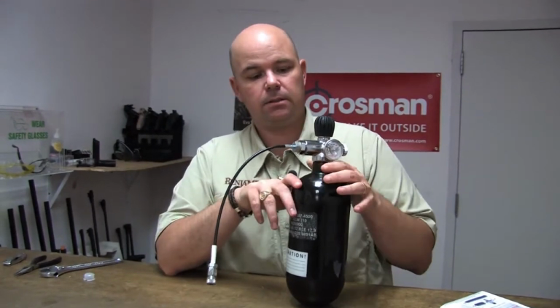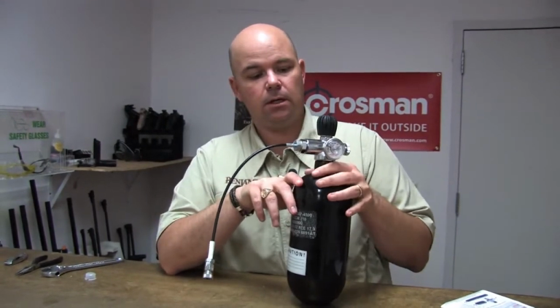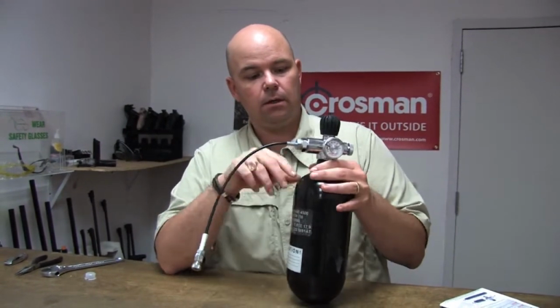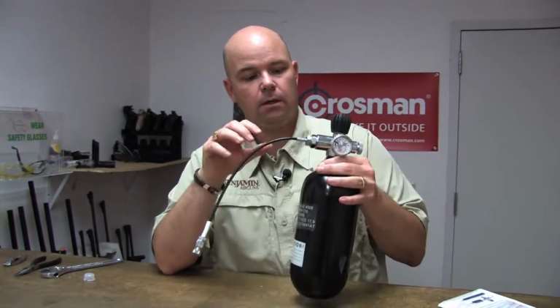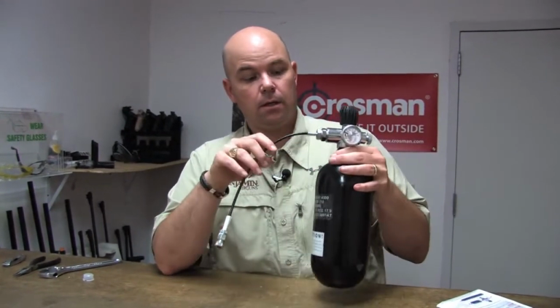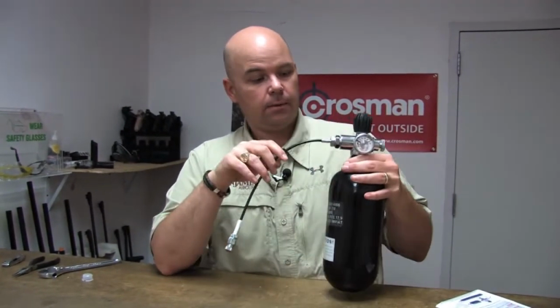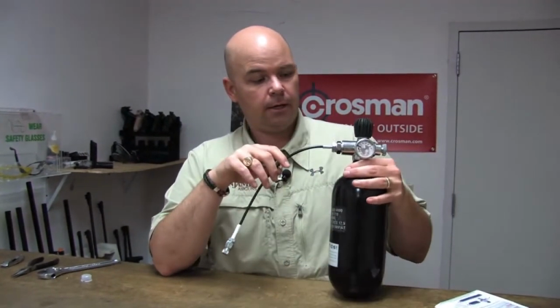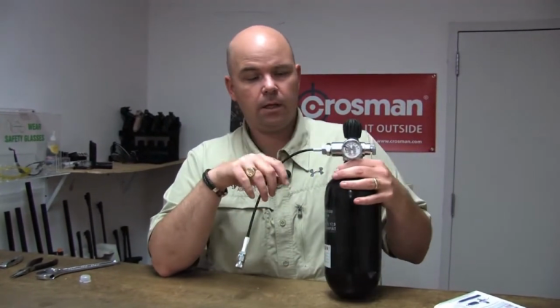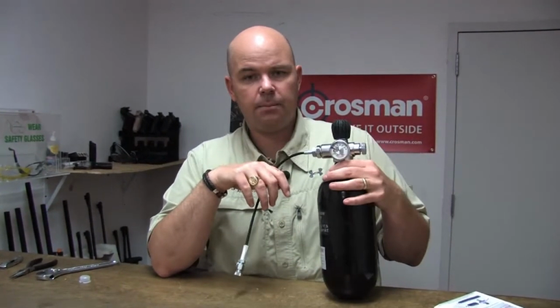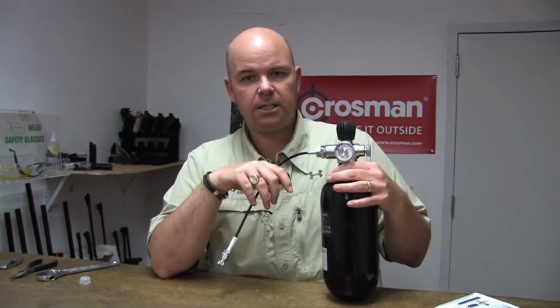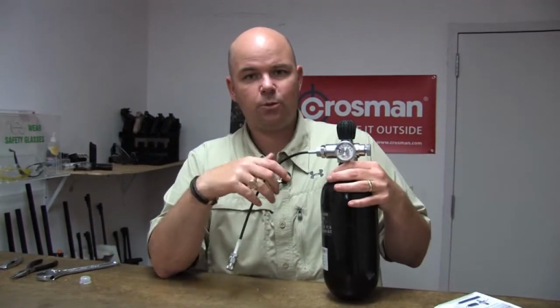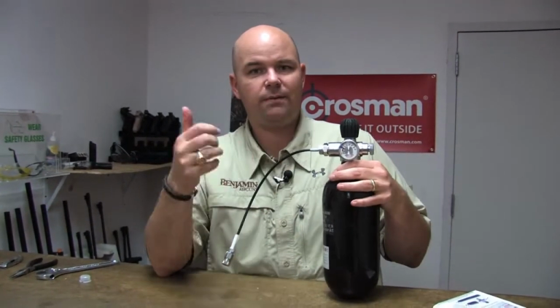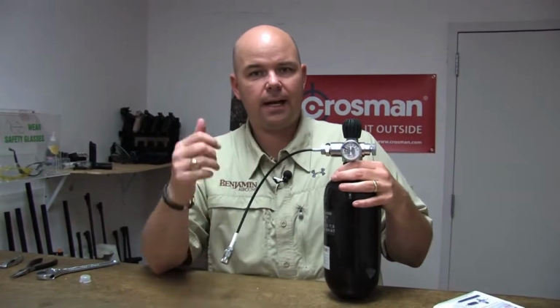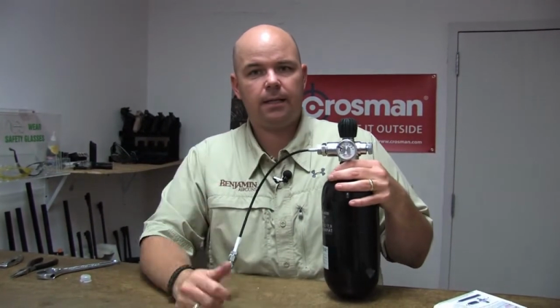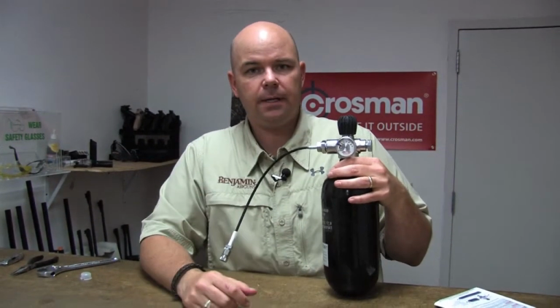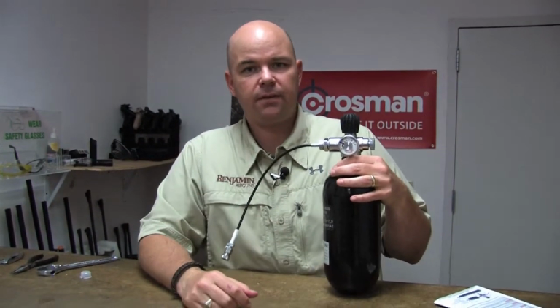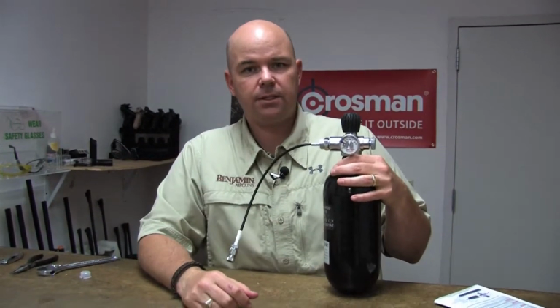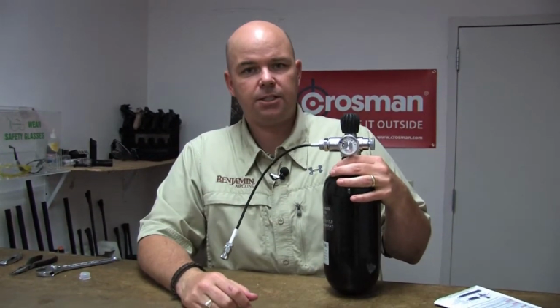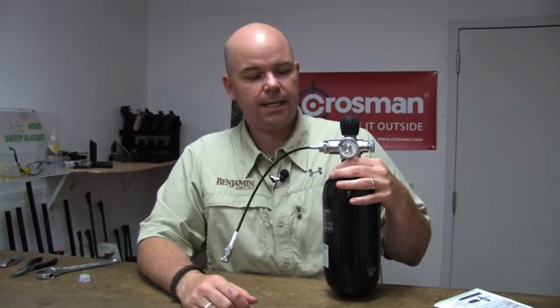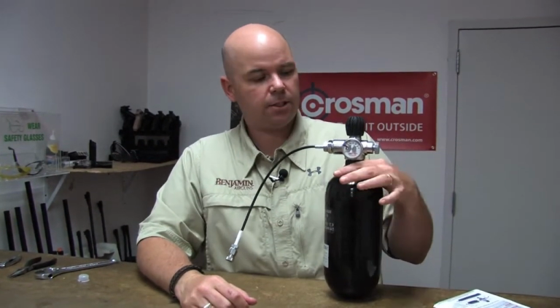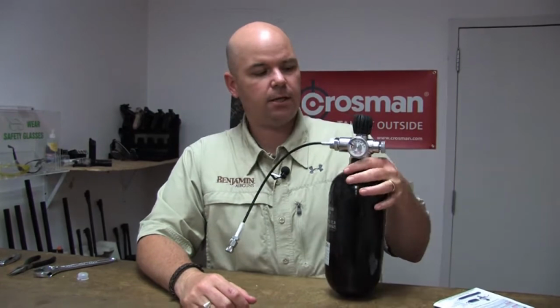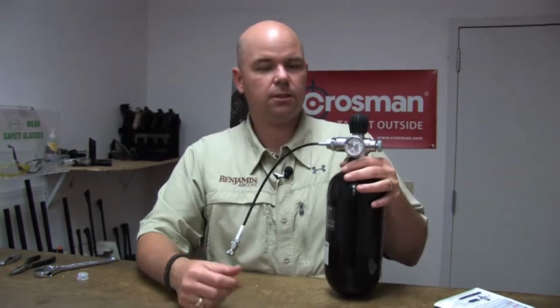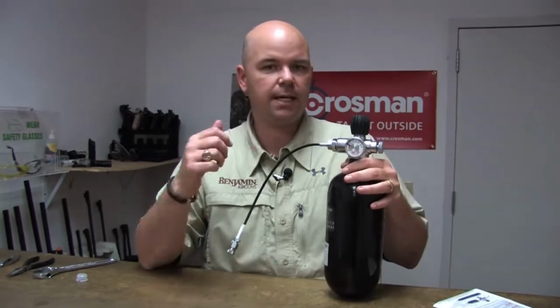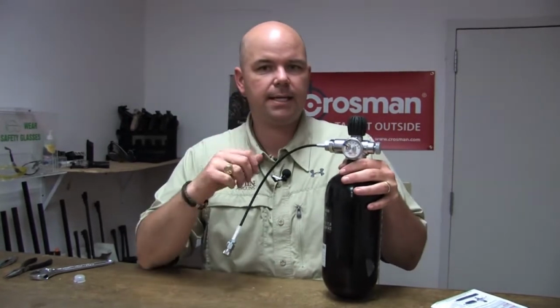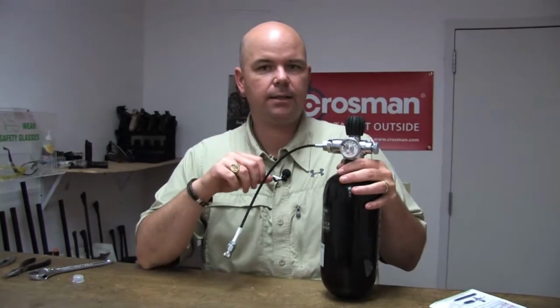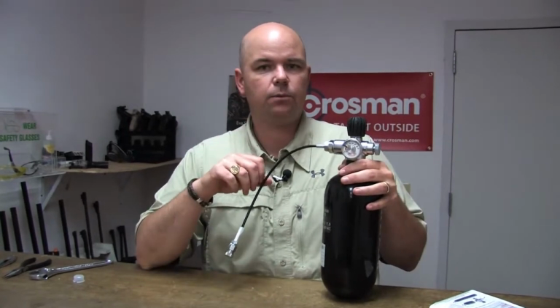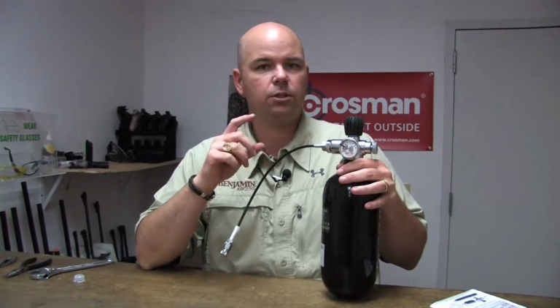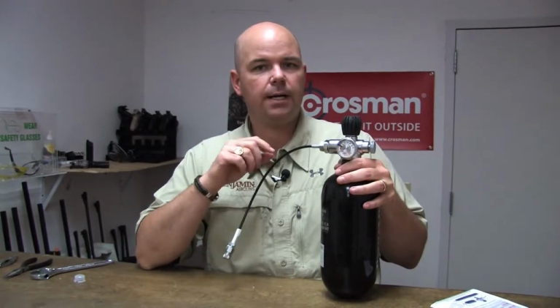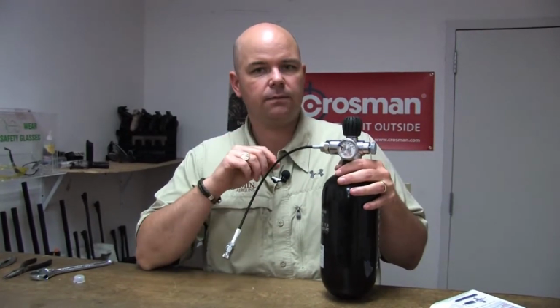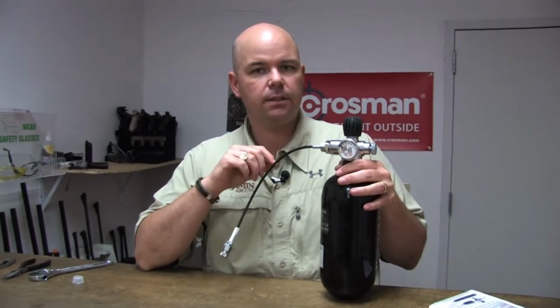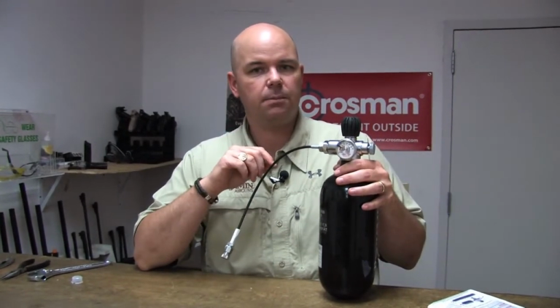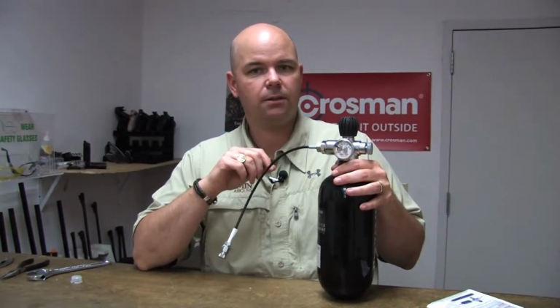Here at Benjamin, we've got a big fill station downstairs. So let's head down there and we'll show you how to fill these bottles.